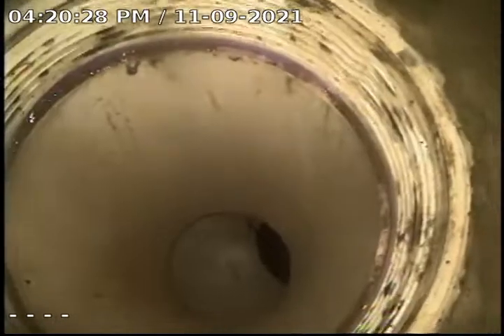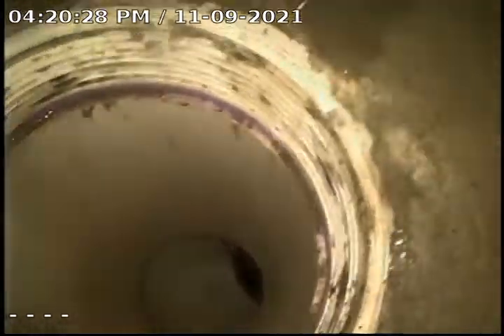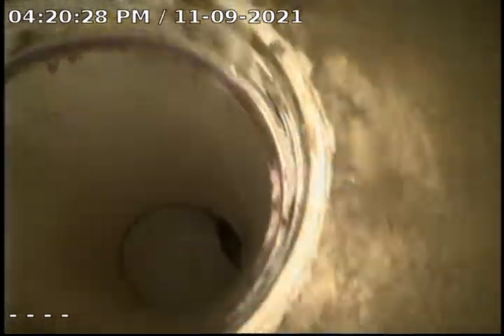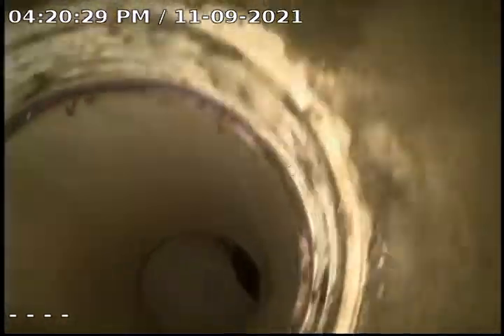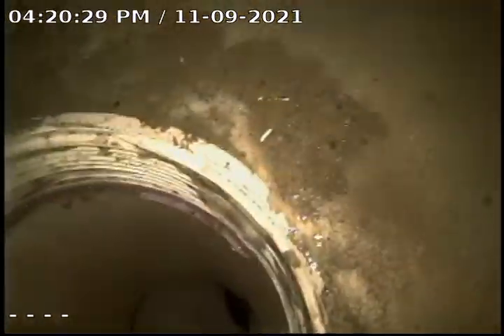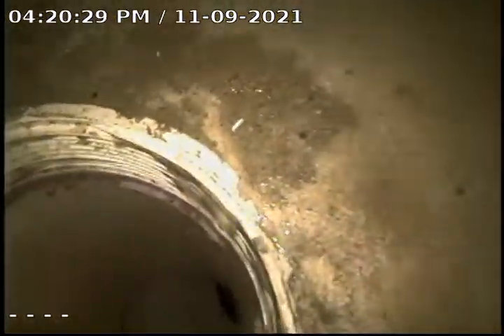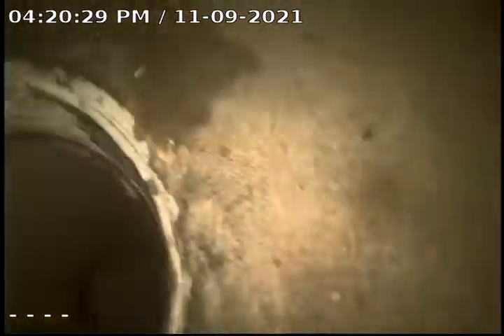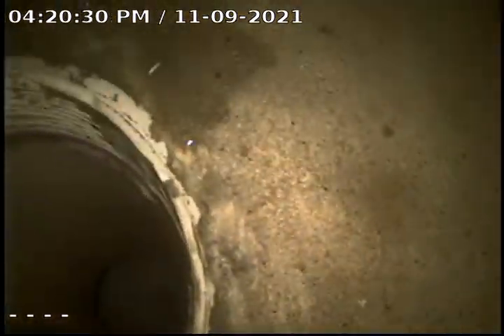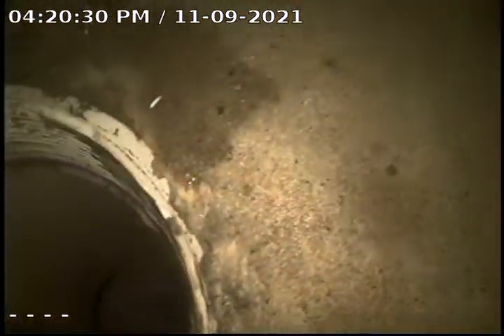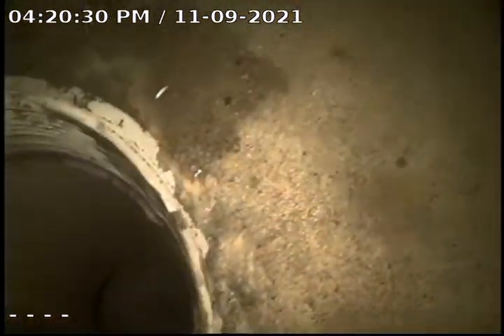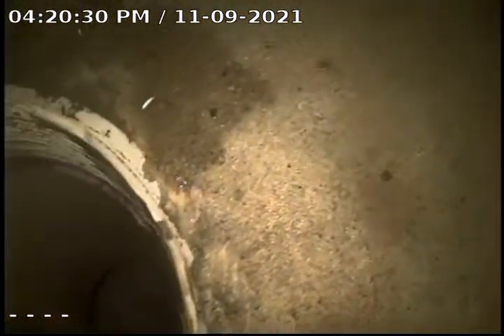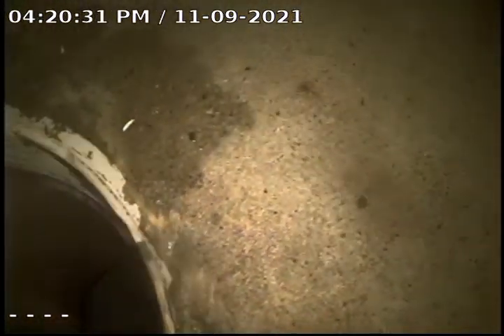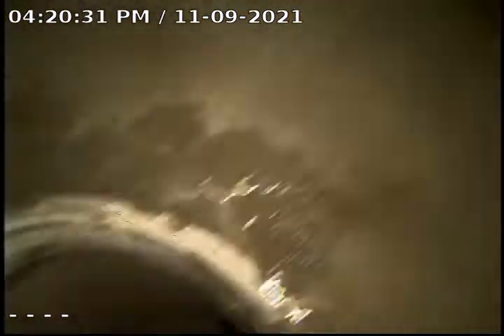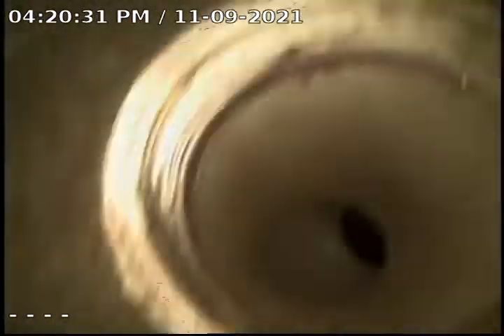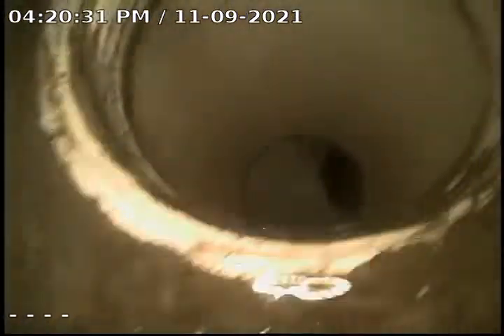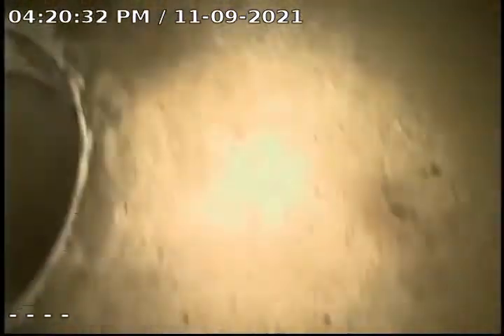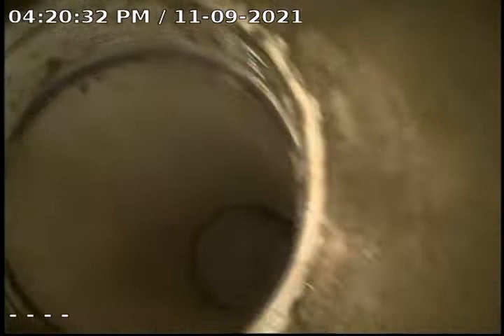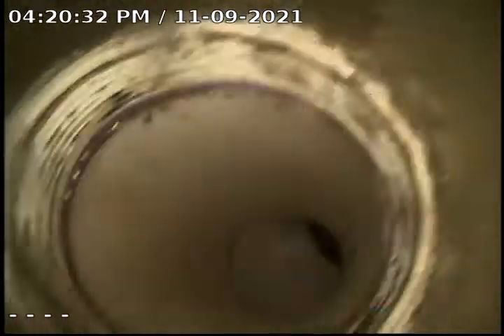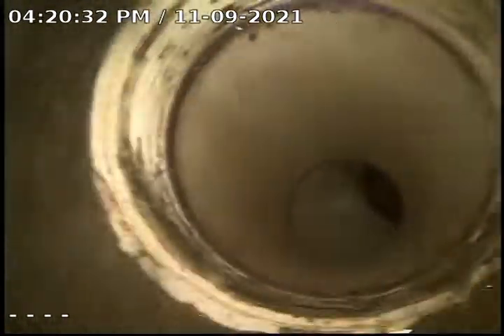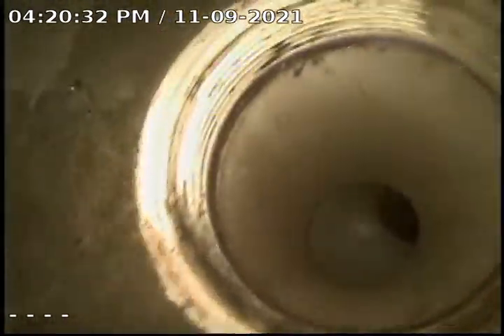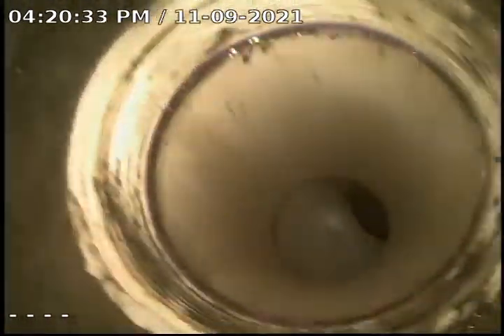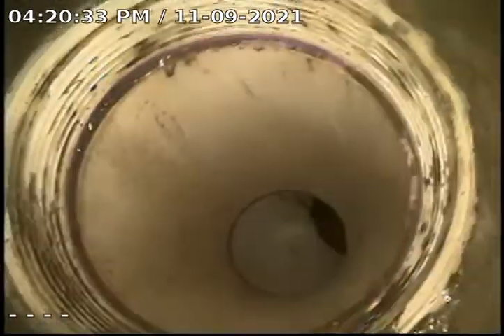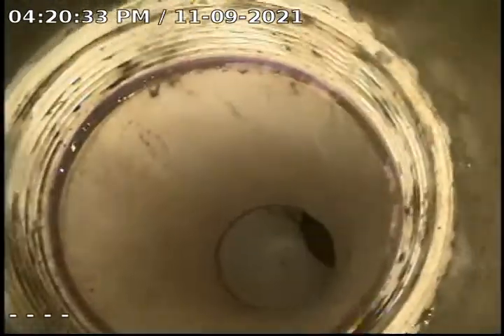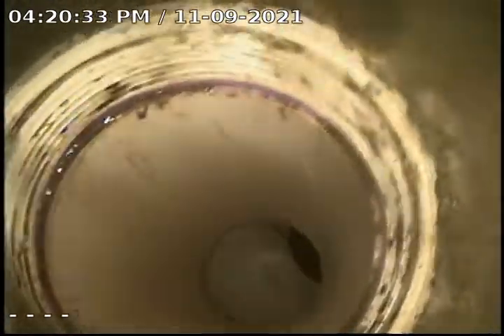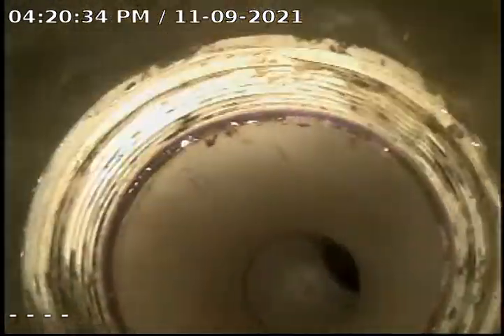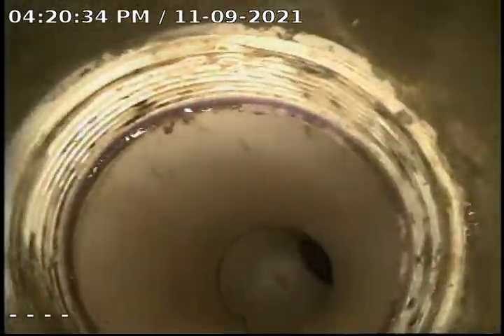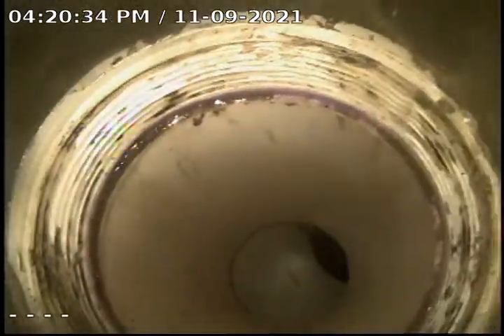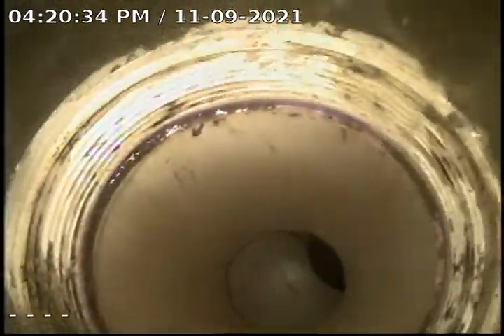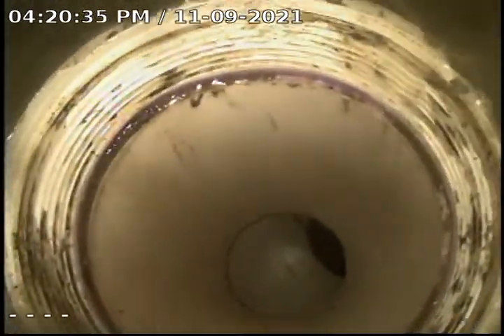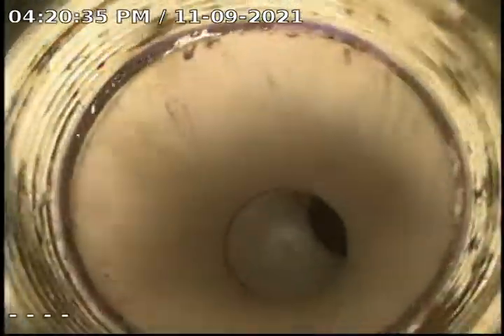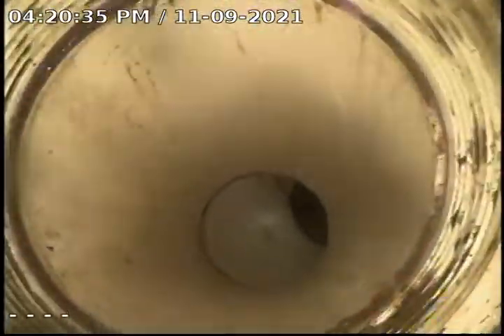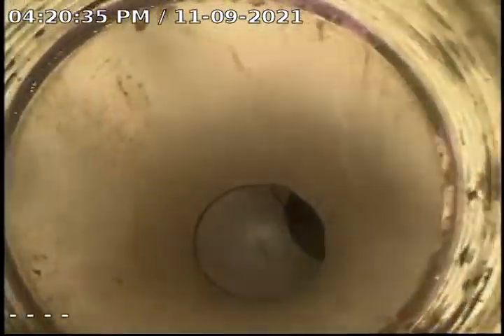This is going to be our final video. This is the video of the Cured-in-Place Pipe liner that we've installed. We've cured it and removed the bladder.